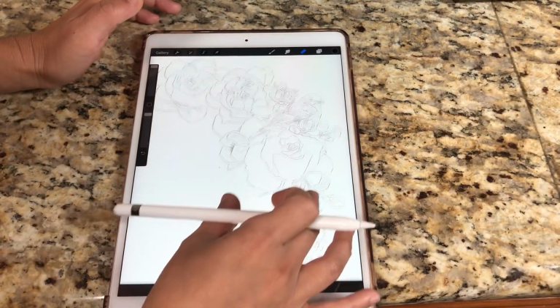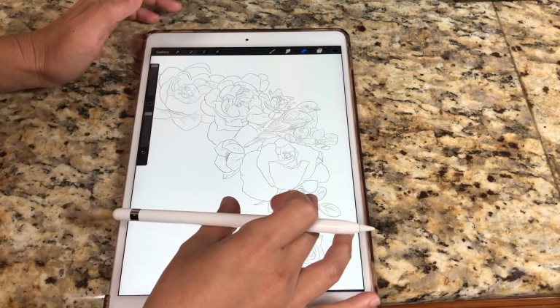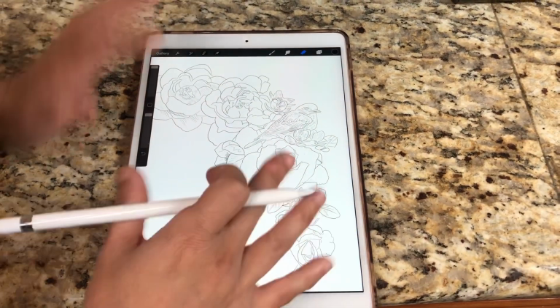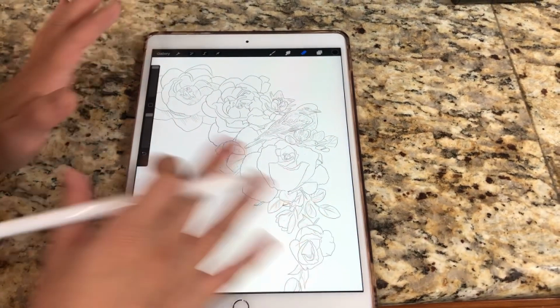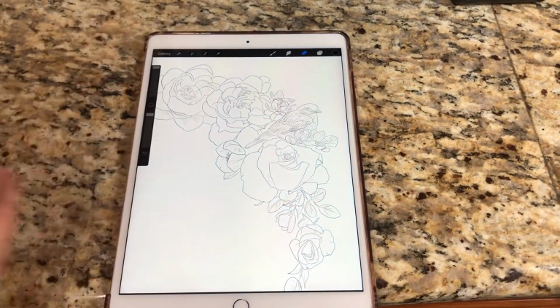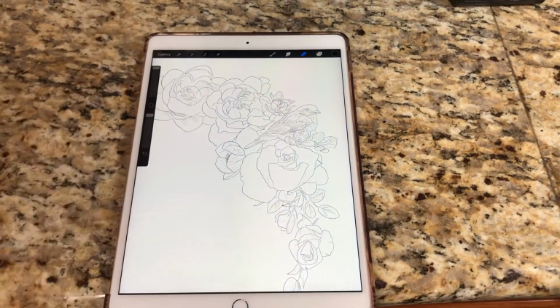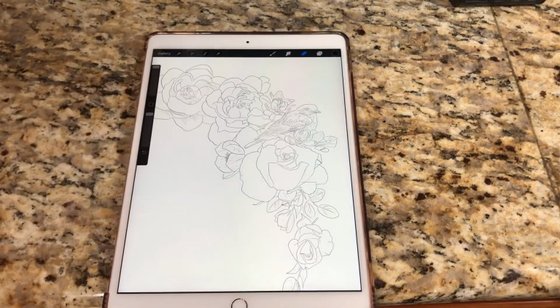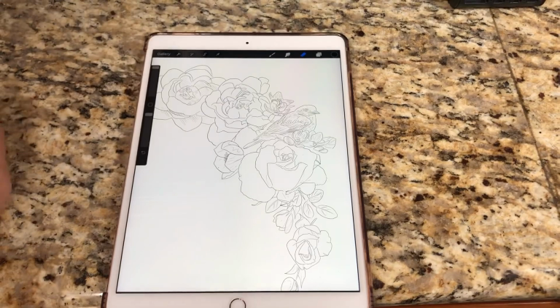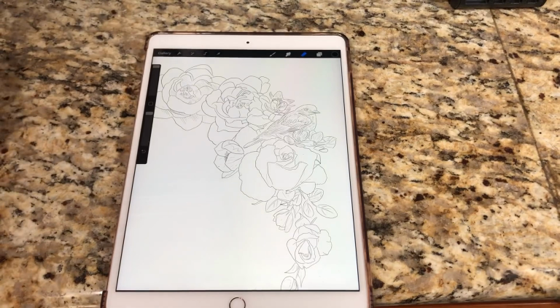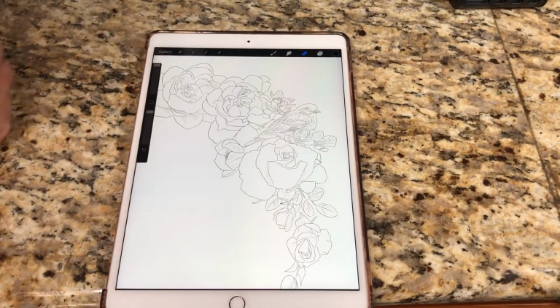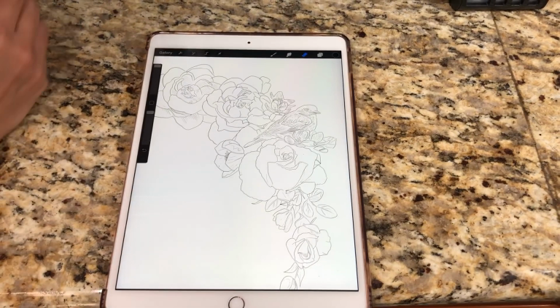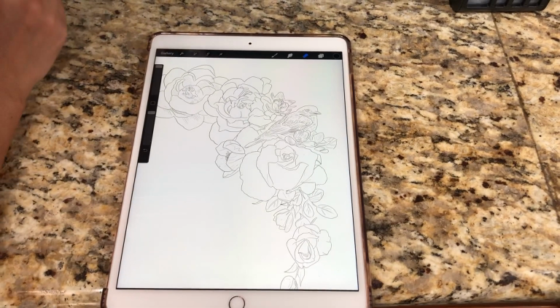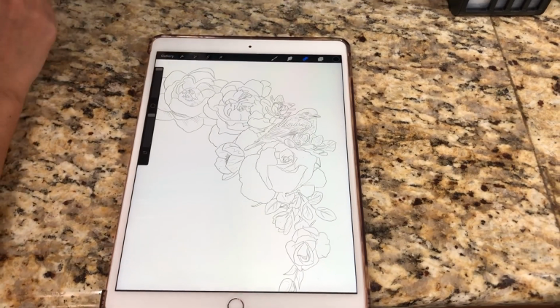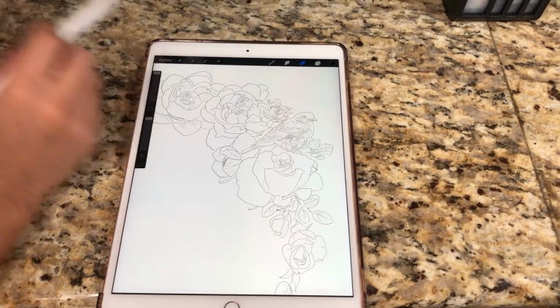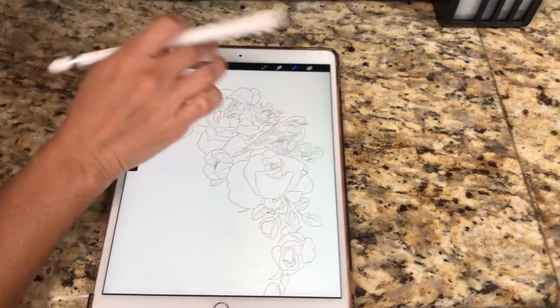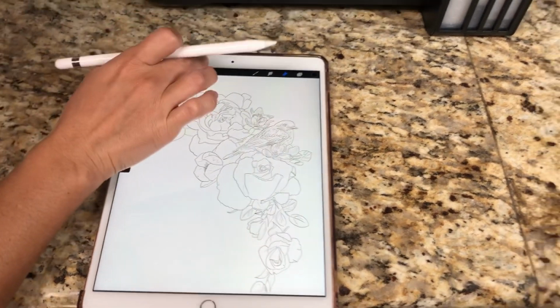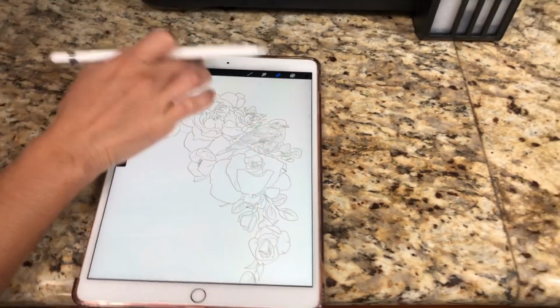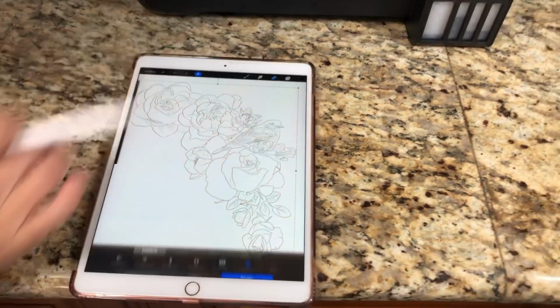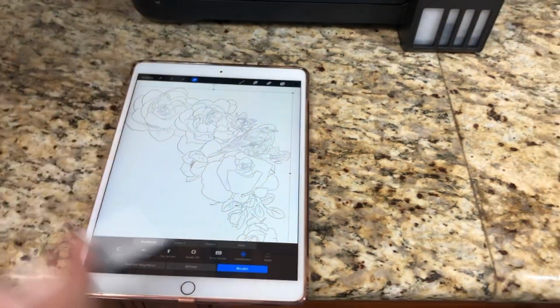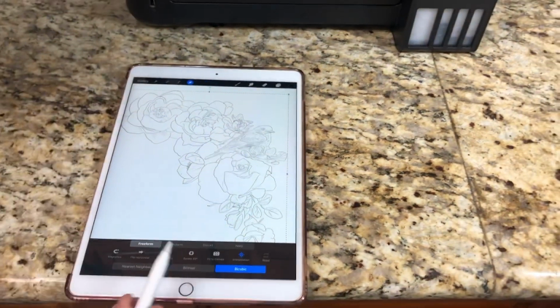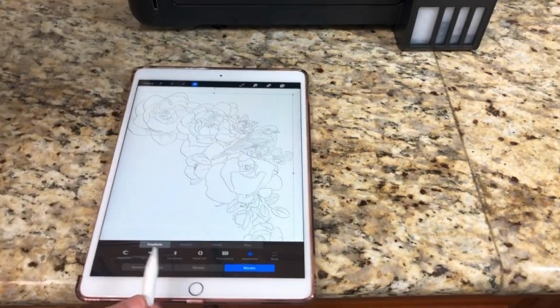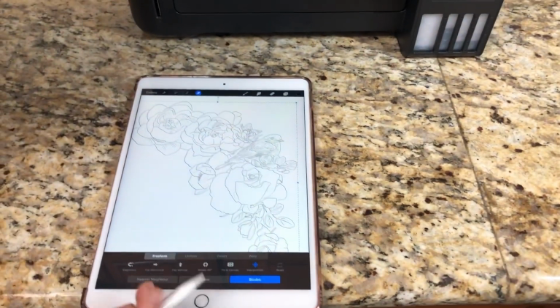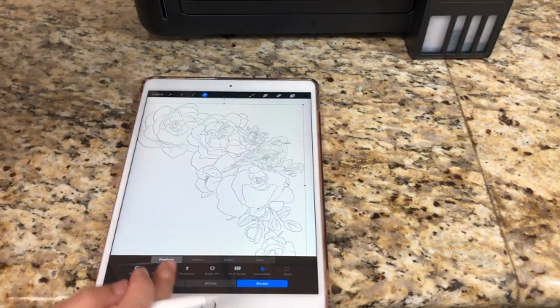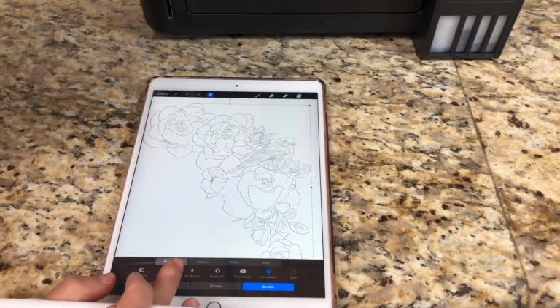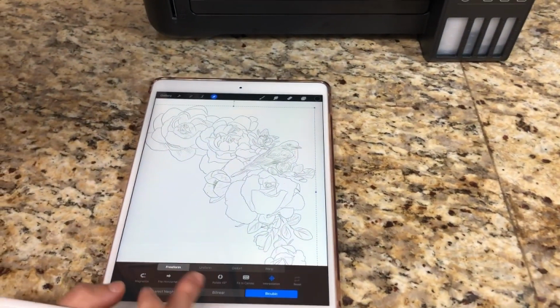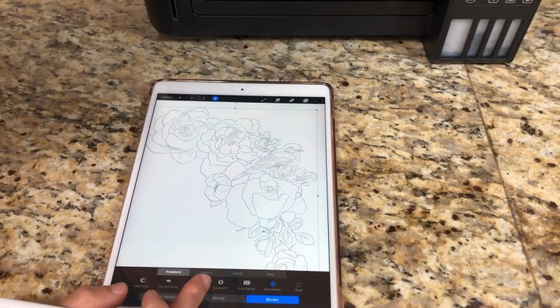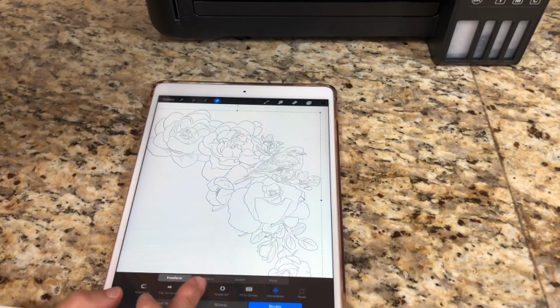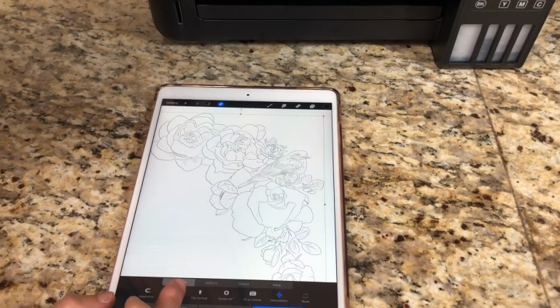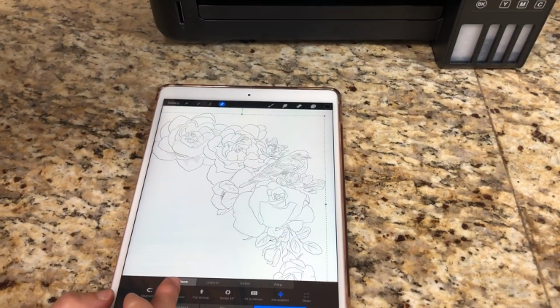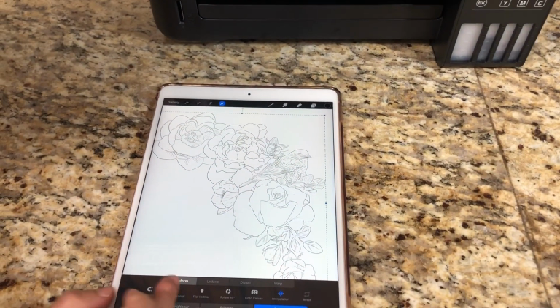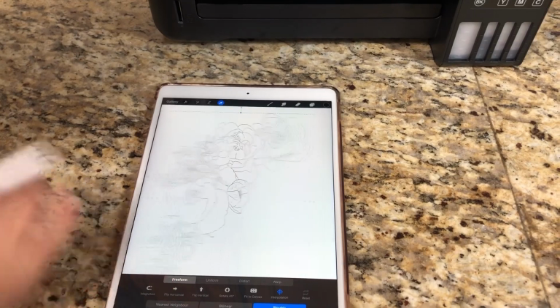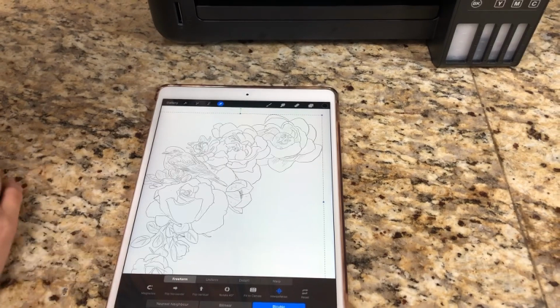So it's just line work. But to print, you have to flip it like this.